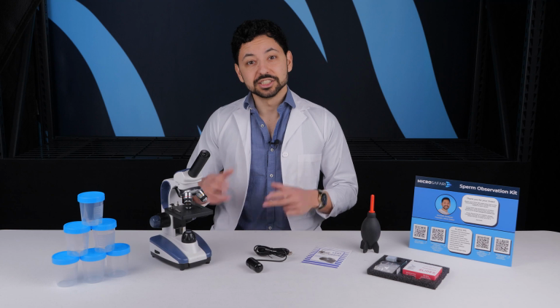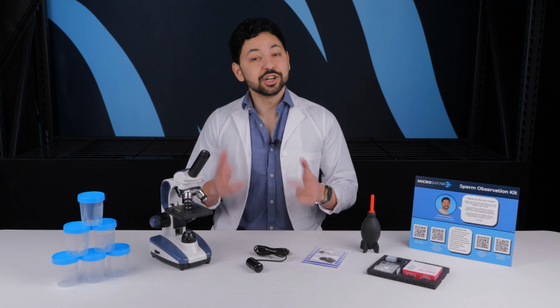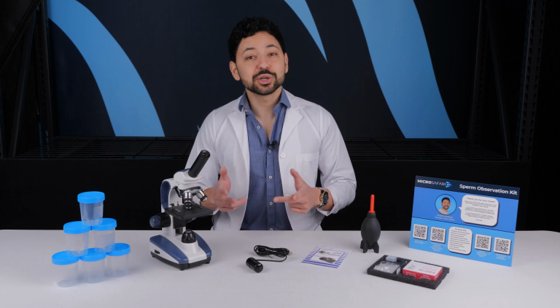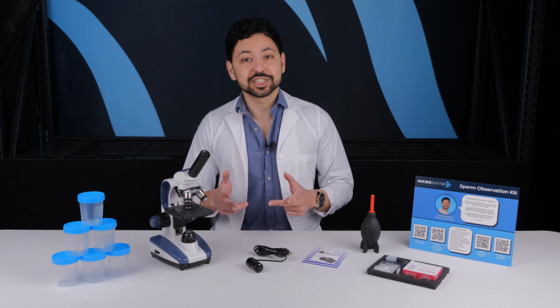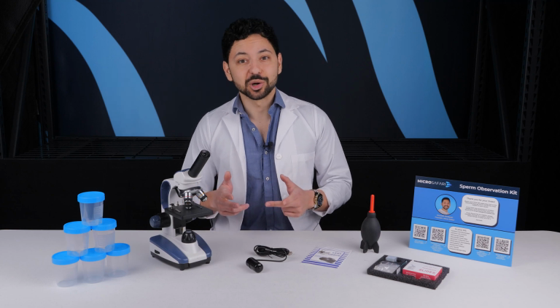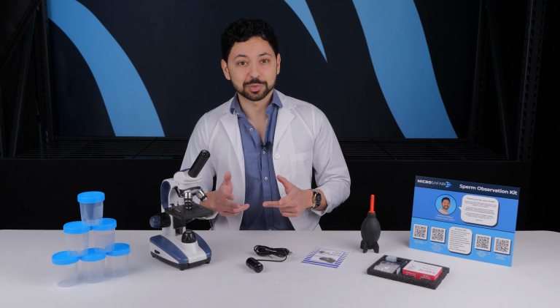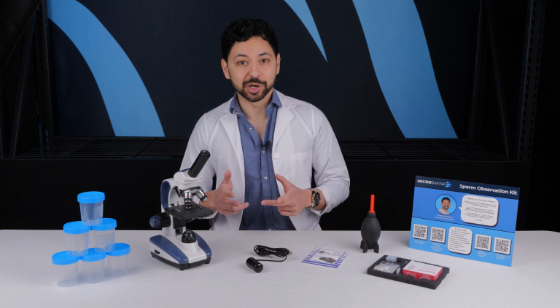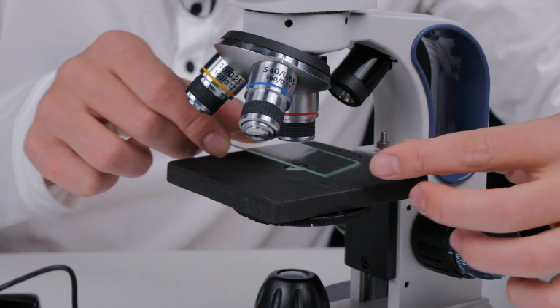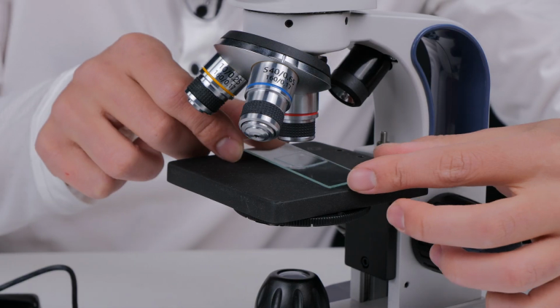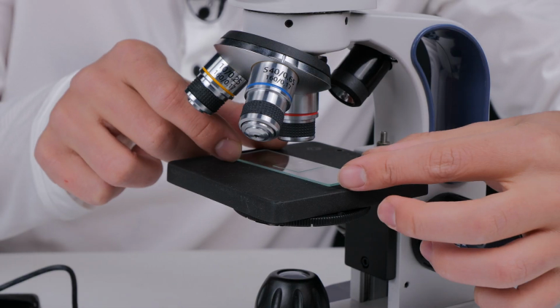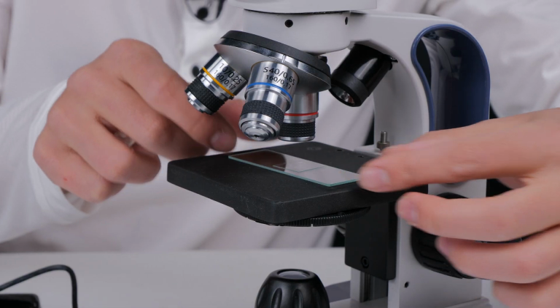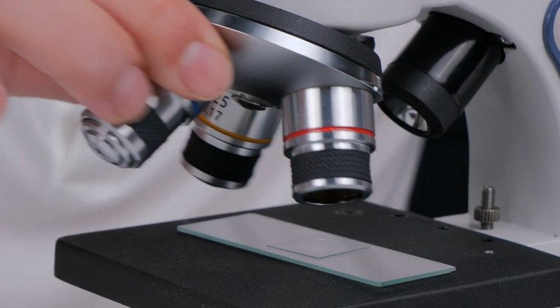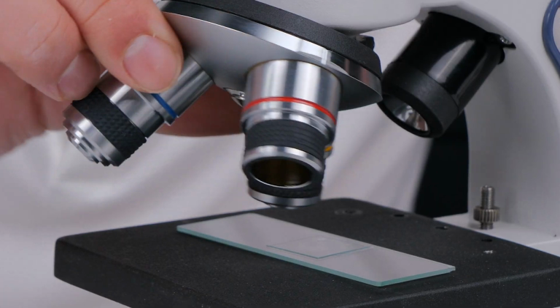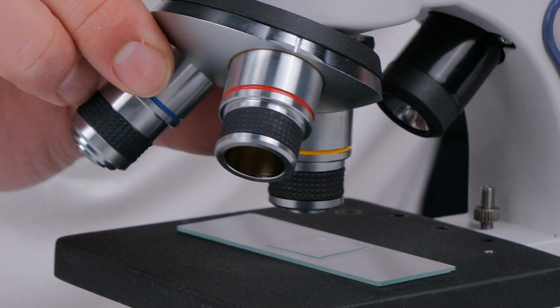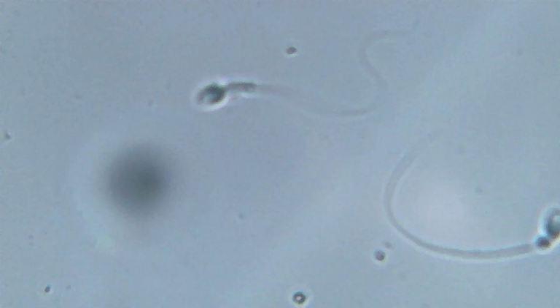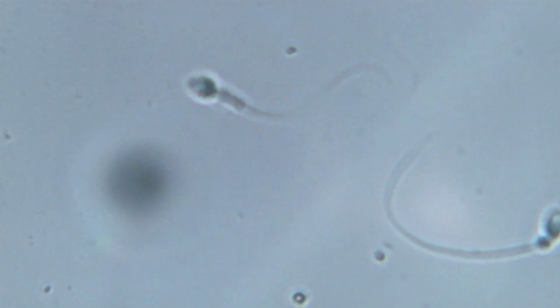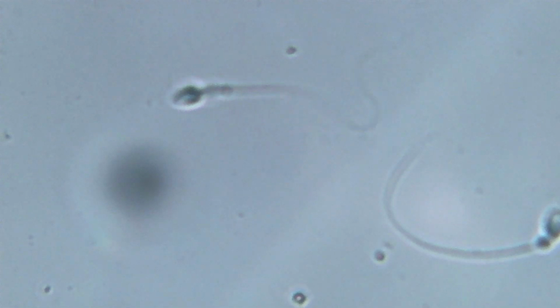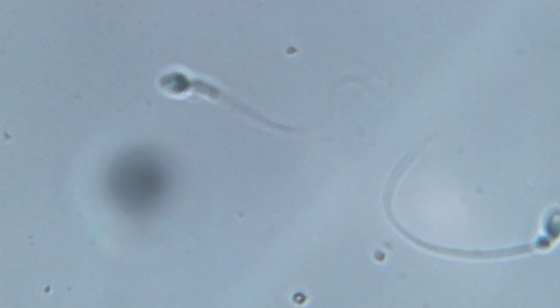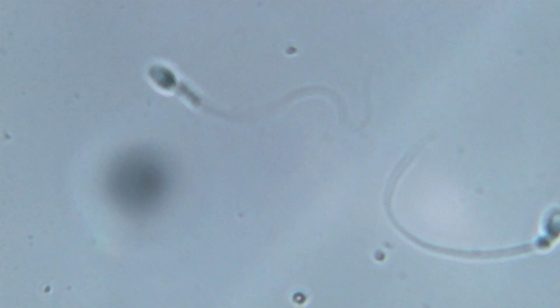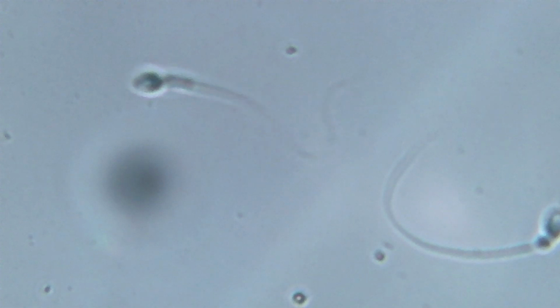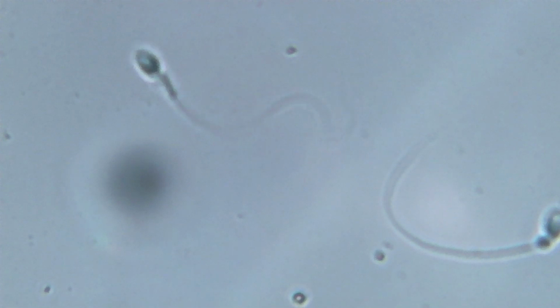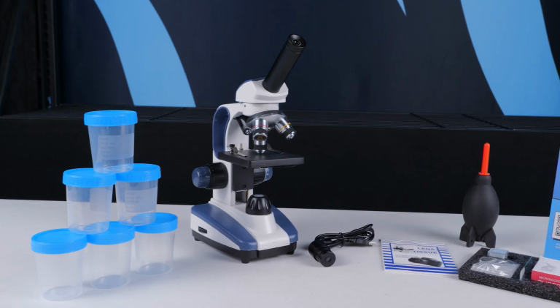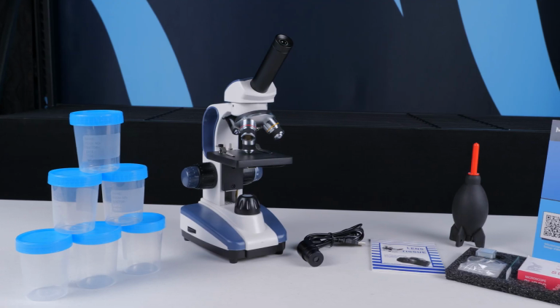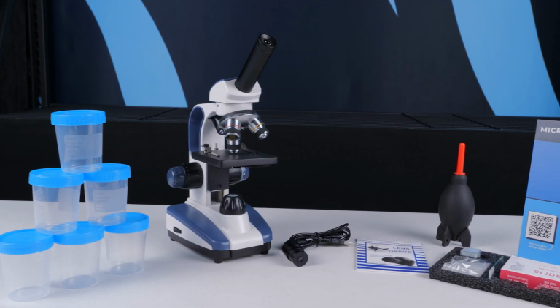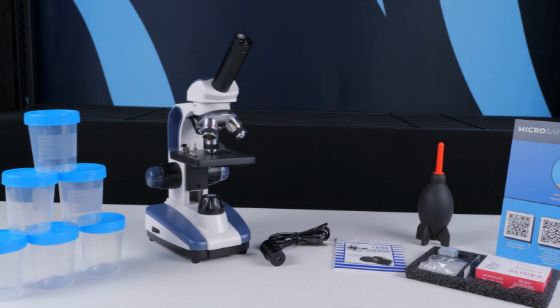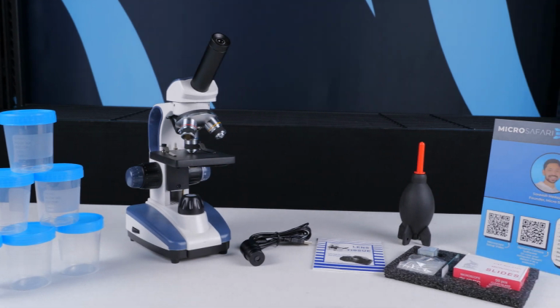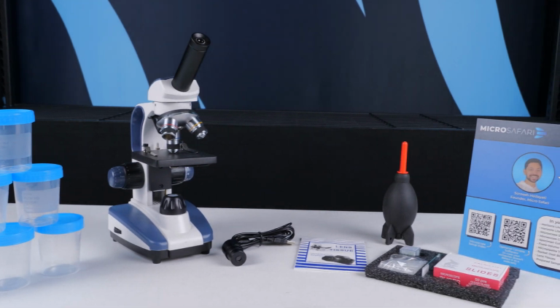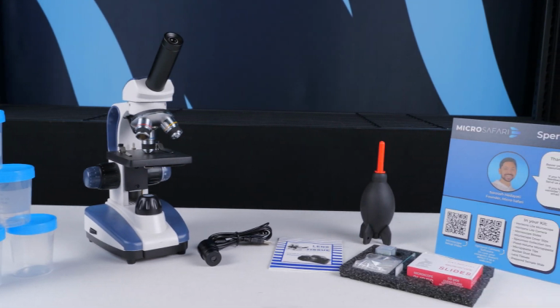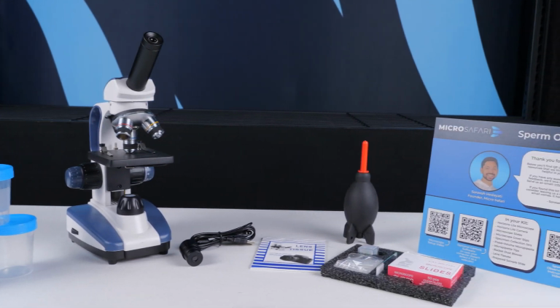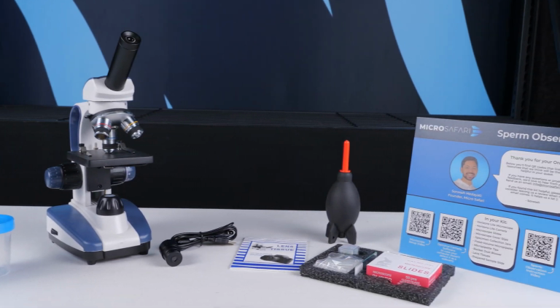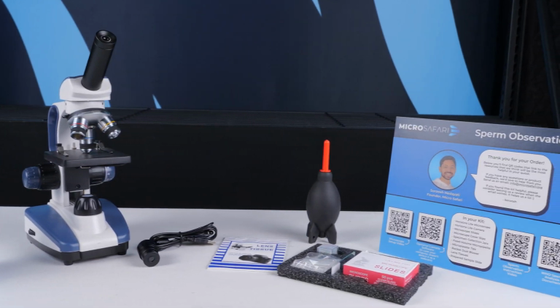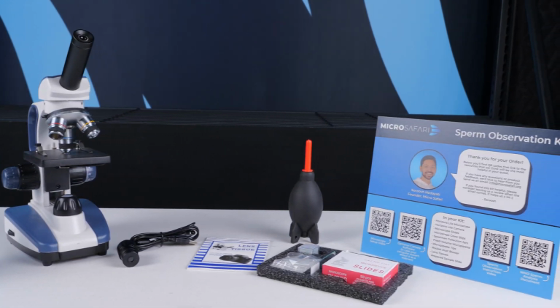Did you know you can see your own sperm at home for less than the price of going to a fertility clinic once? This is the MicroStory Sperm Observation Kit.